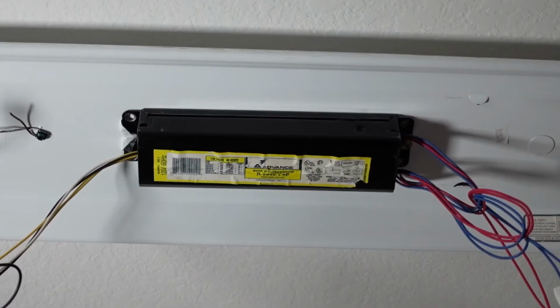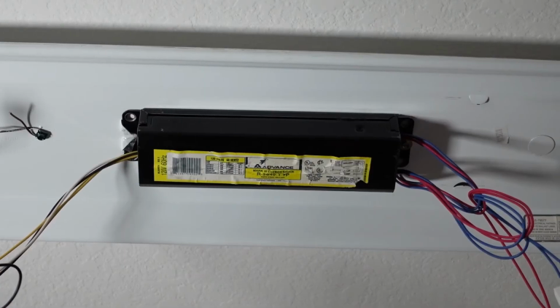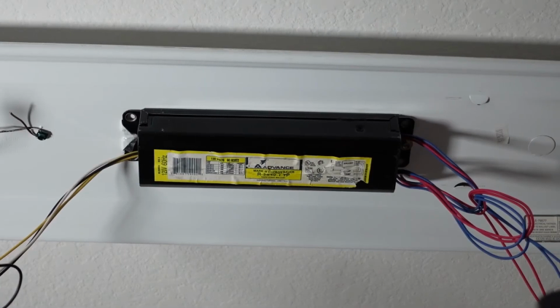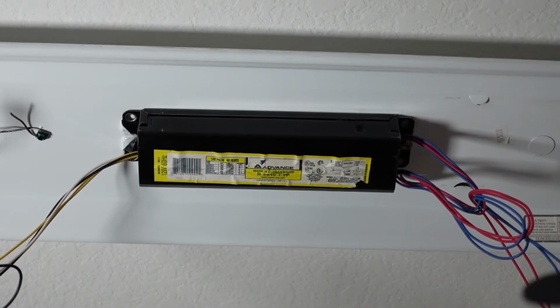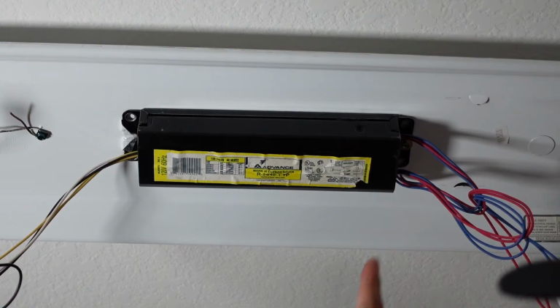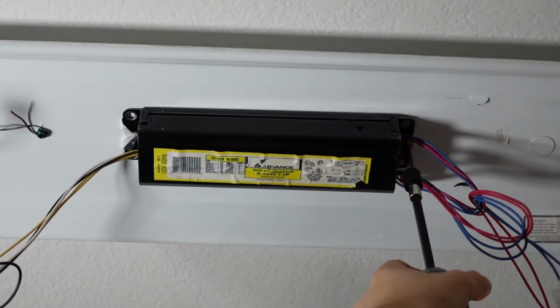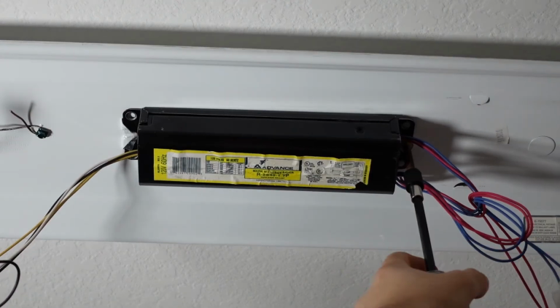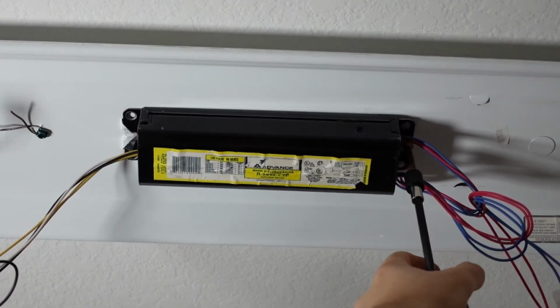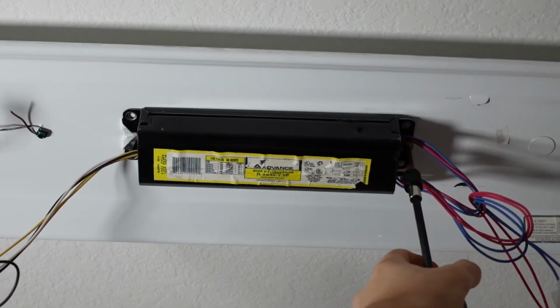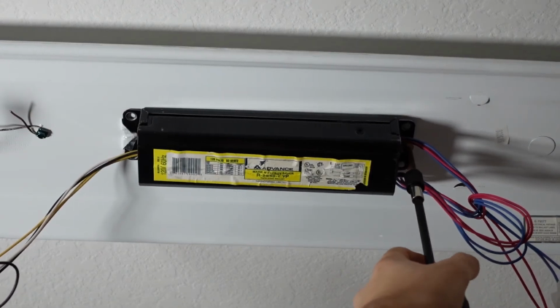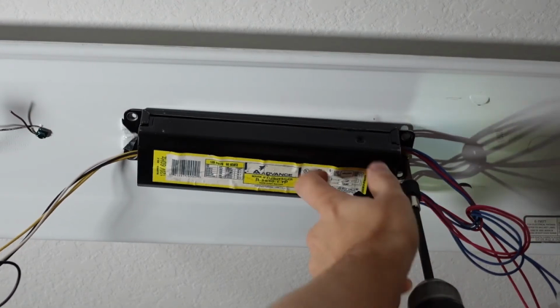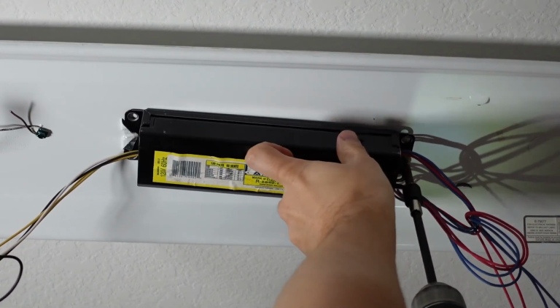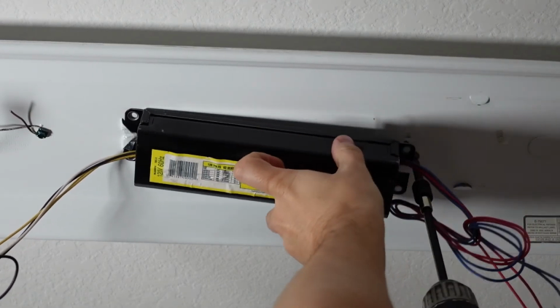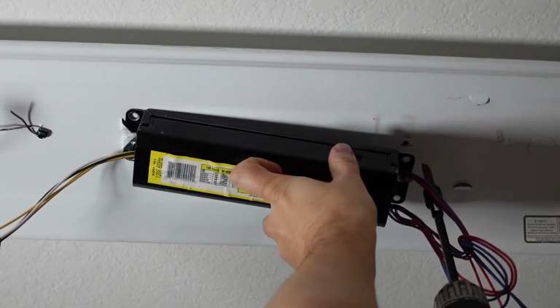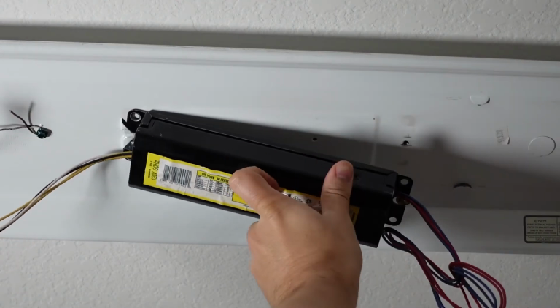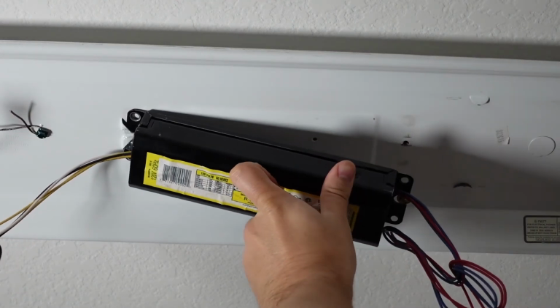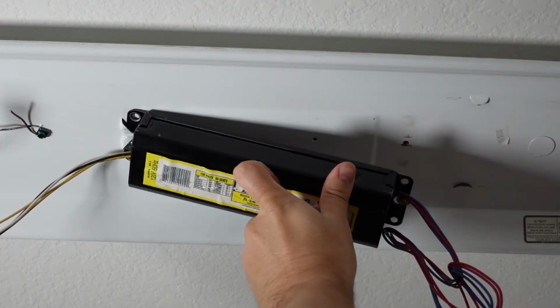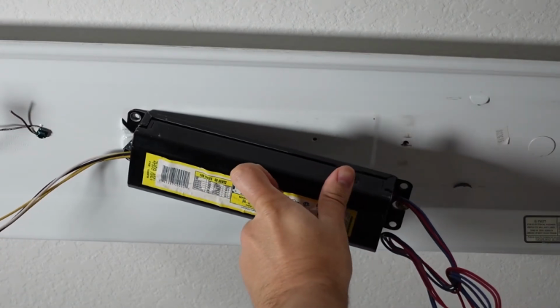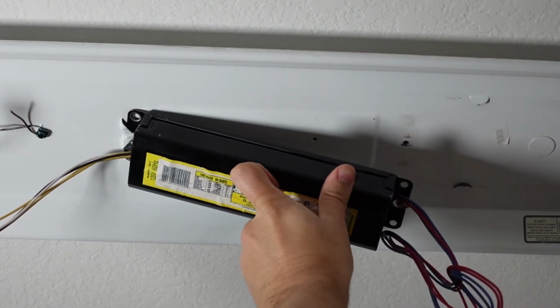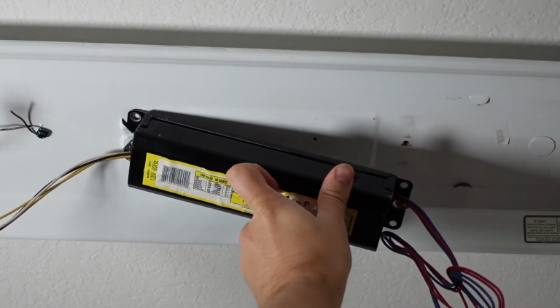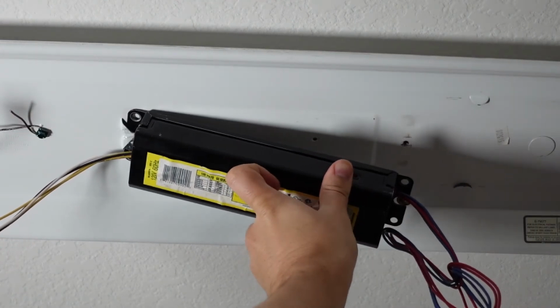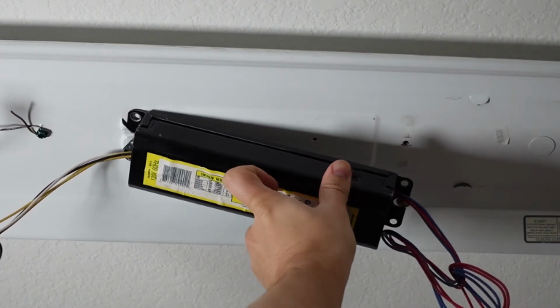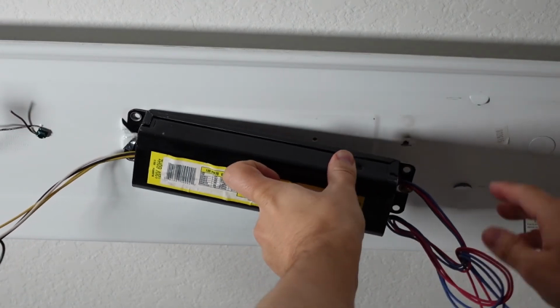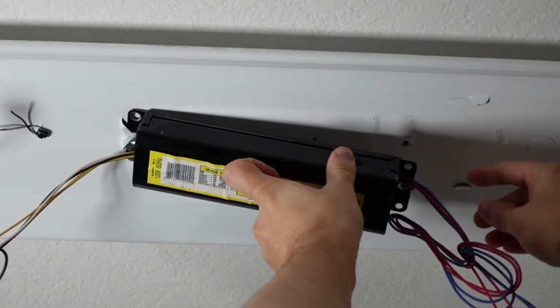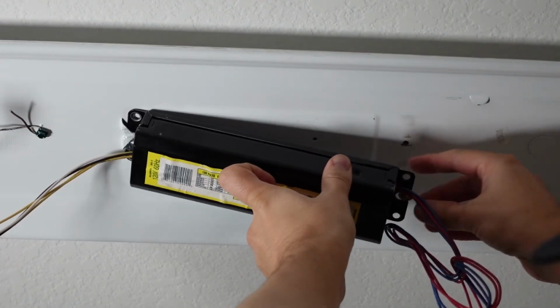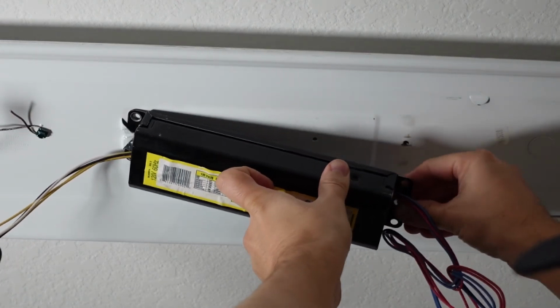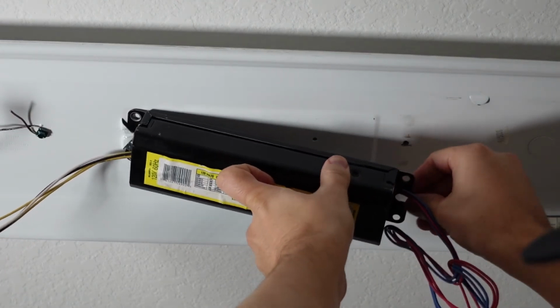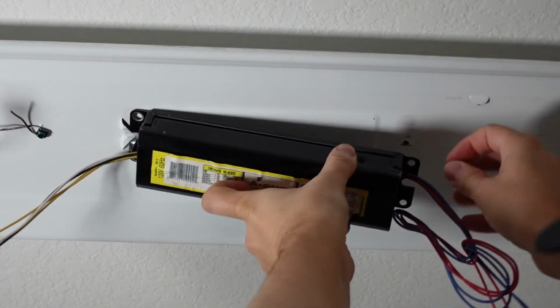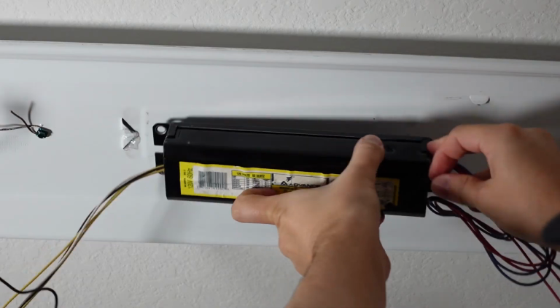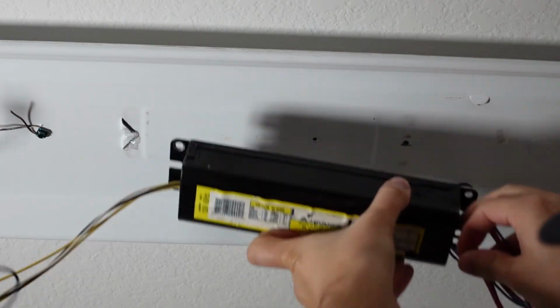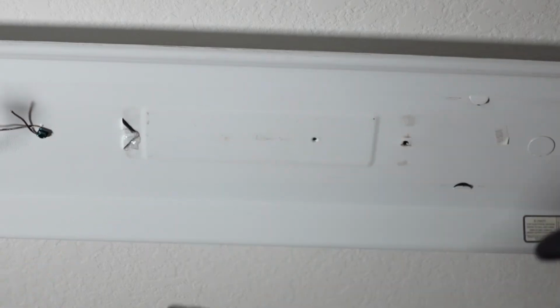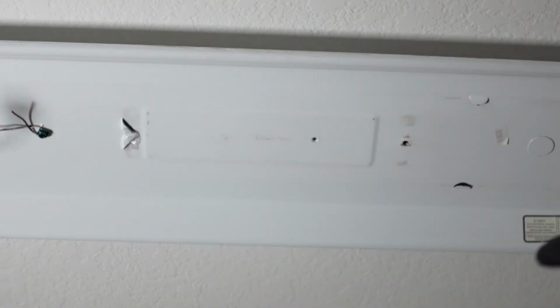Remove the ballast — it's held by one screw right here and then it's held into tabs. So you remove the screw and pop it out like that.